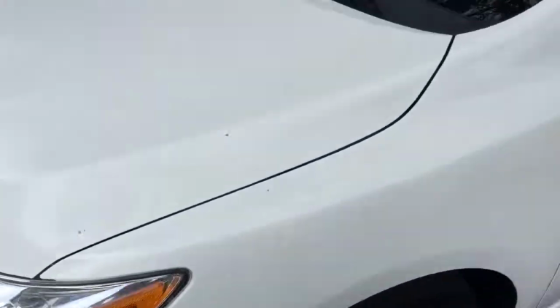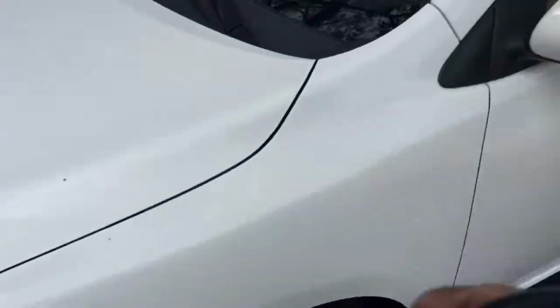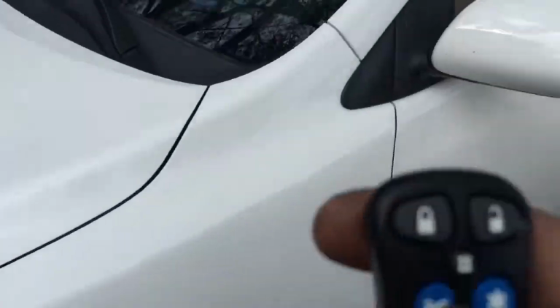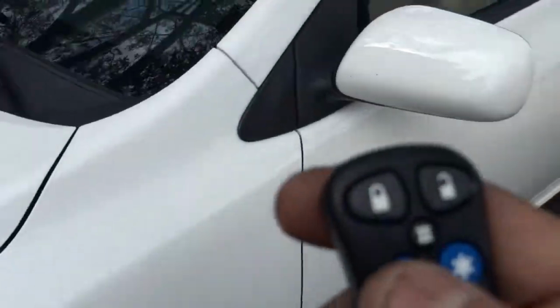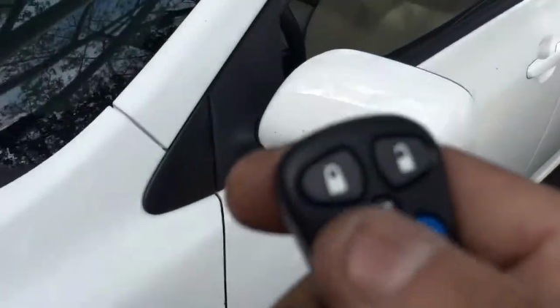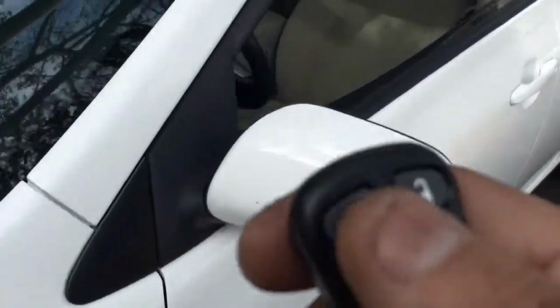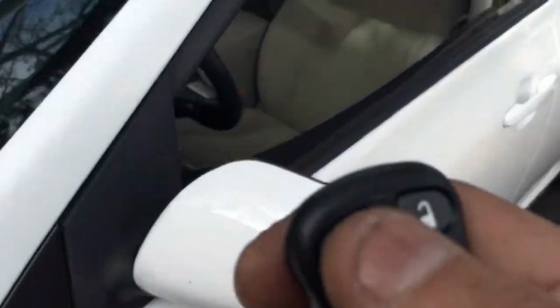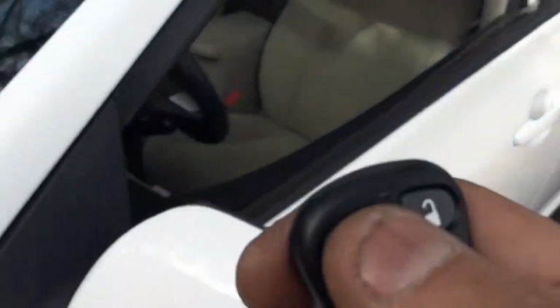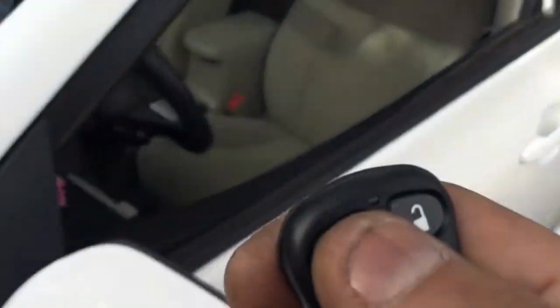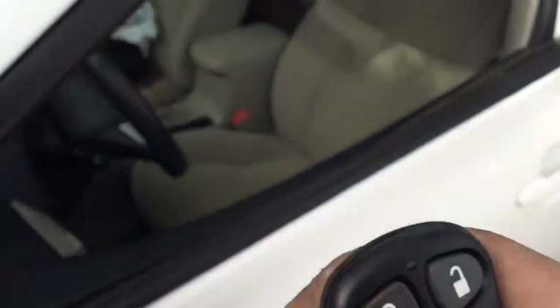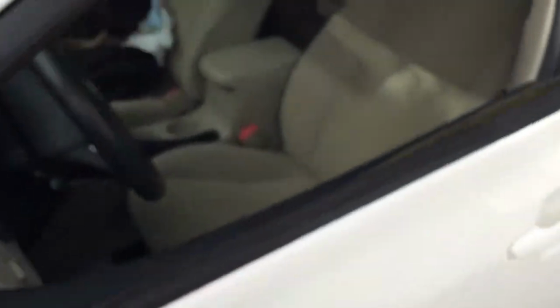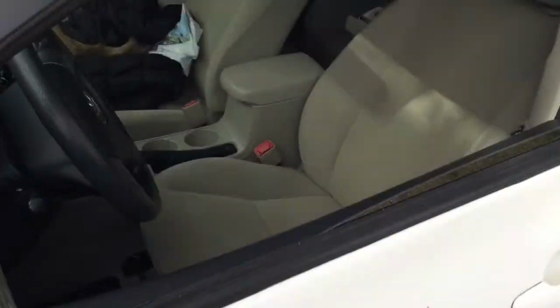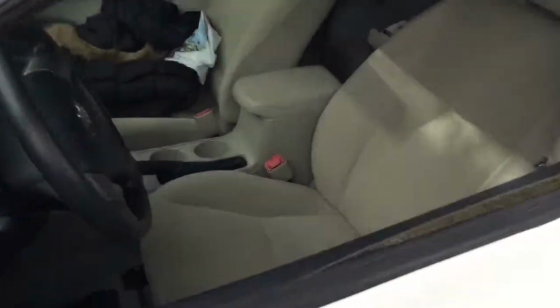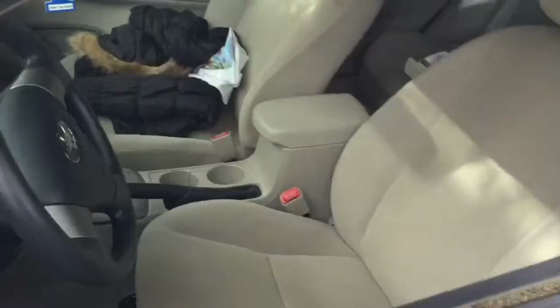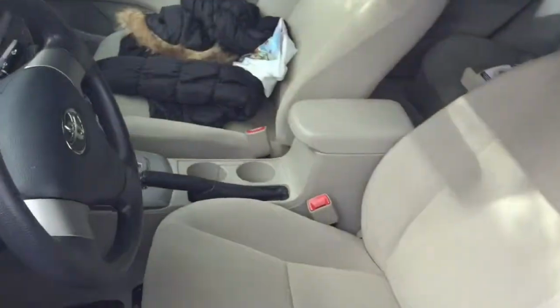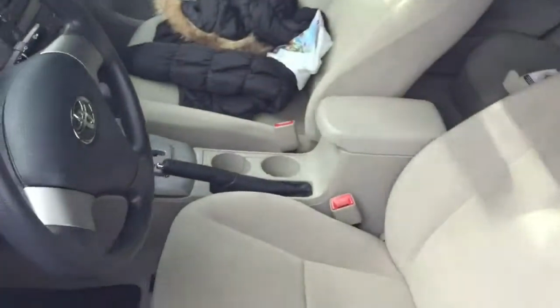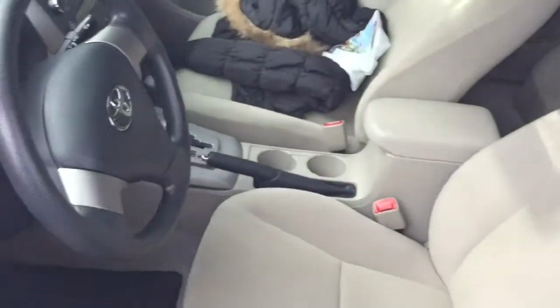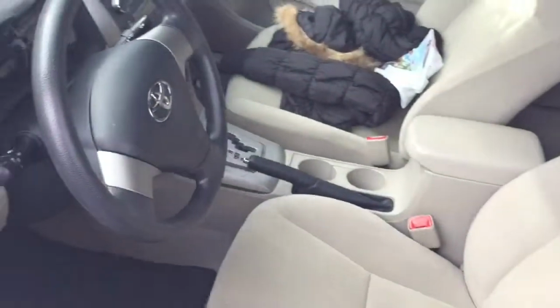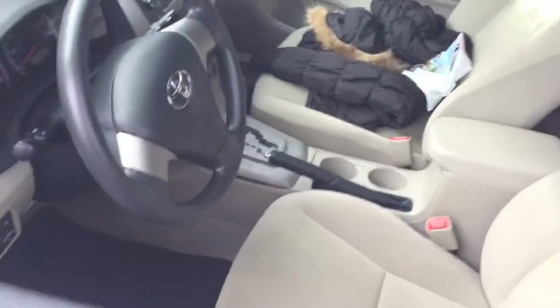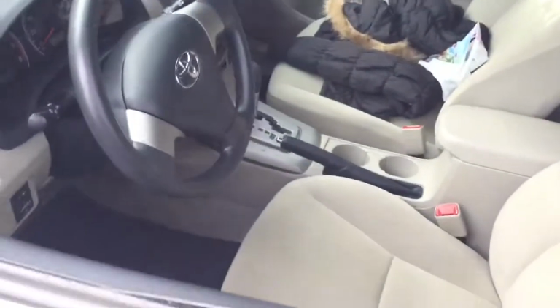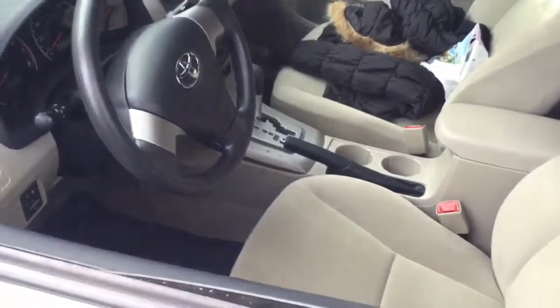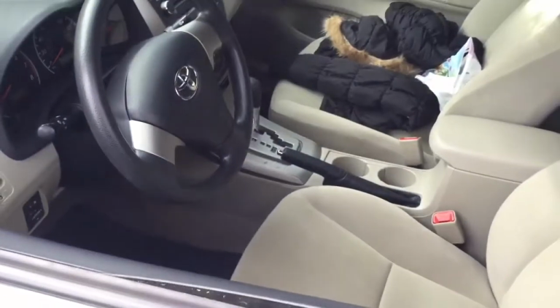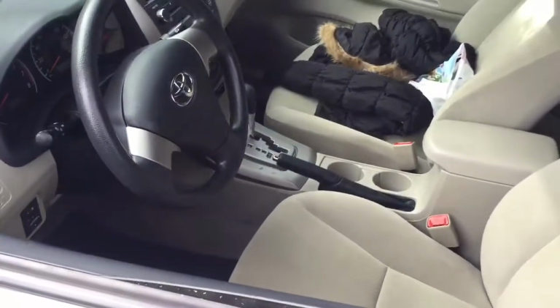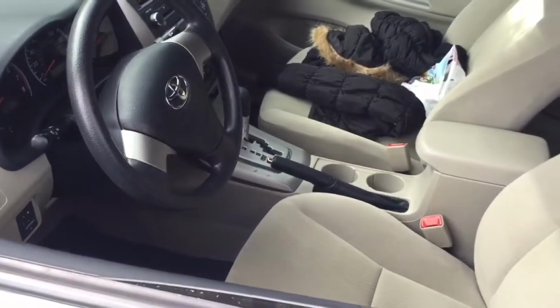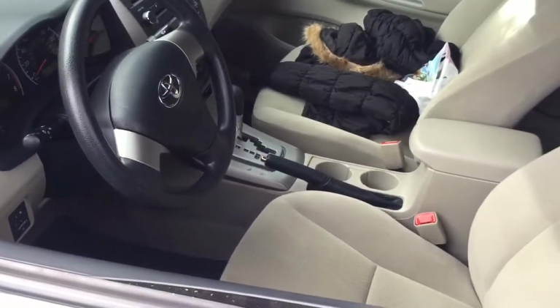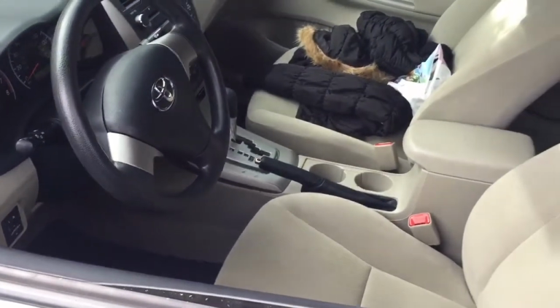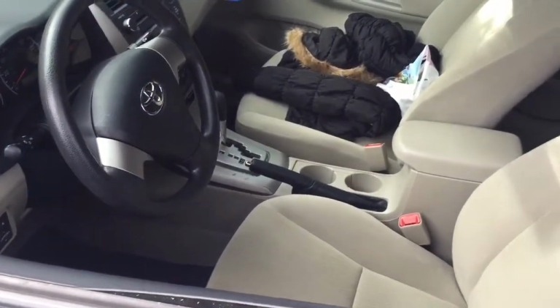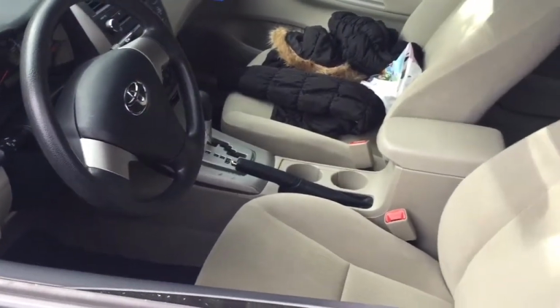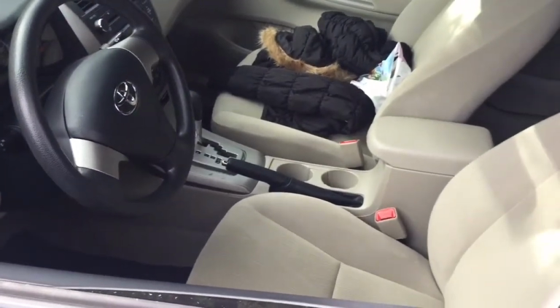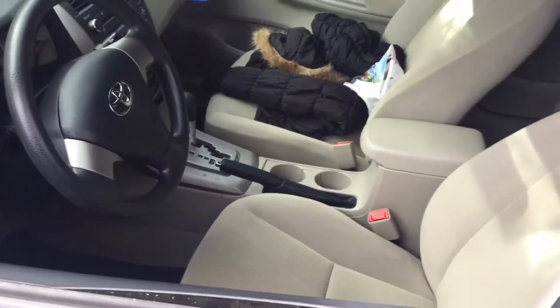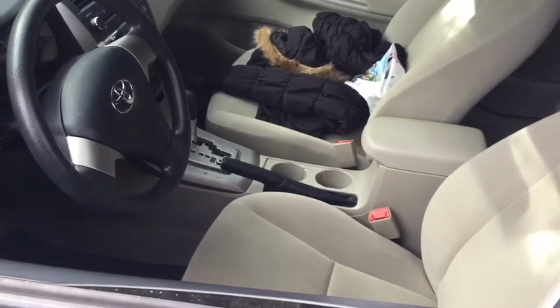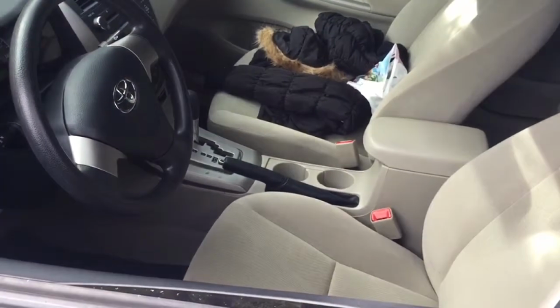If you hold the button down for five seconds, you can fire the panic. If anybody opens the door, the alarm will fire off.